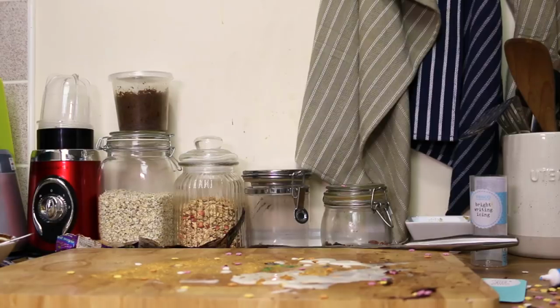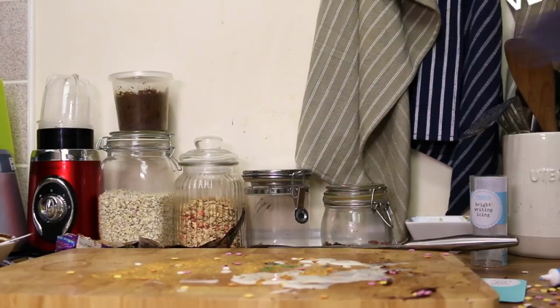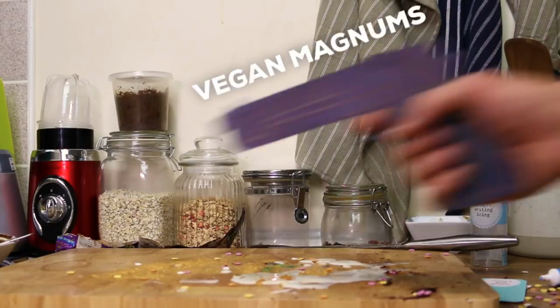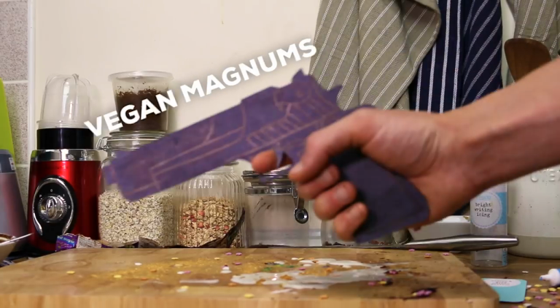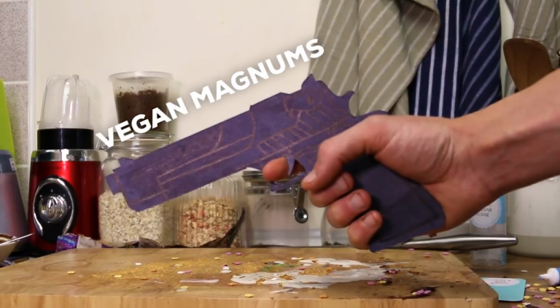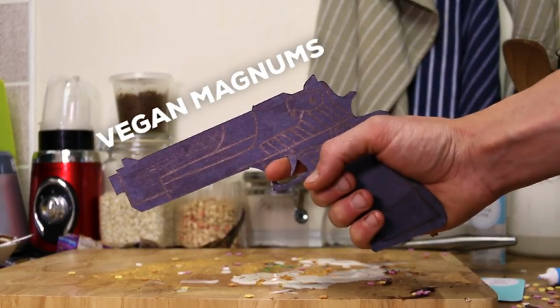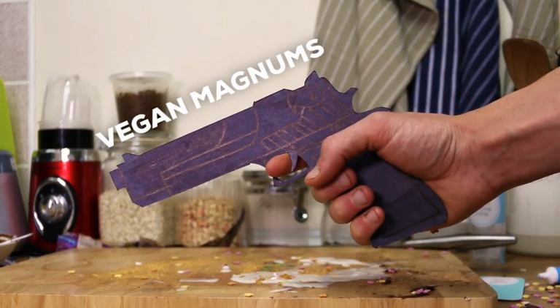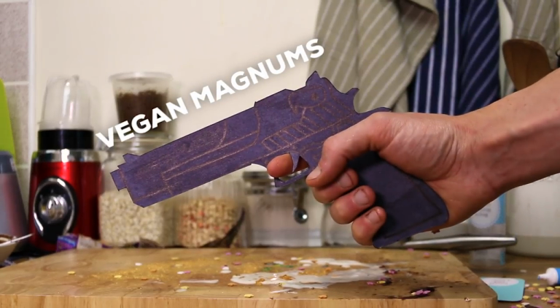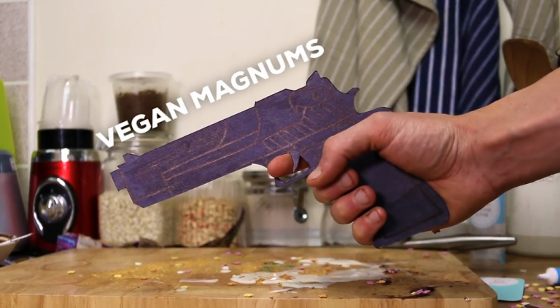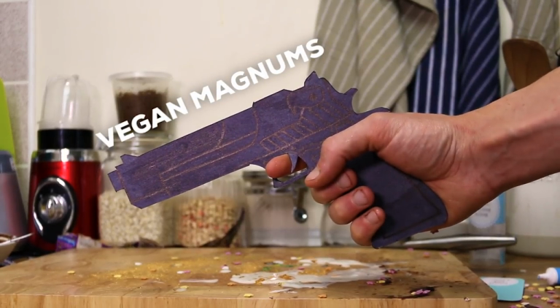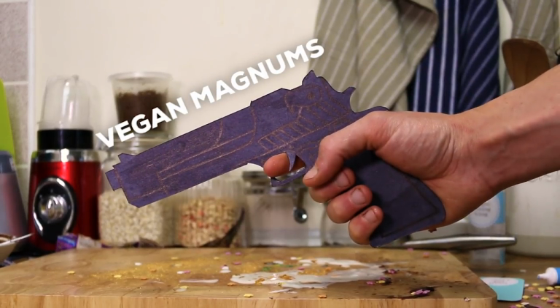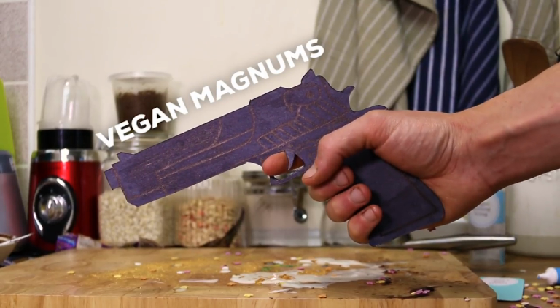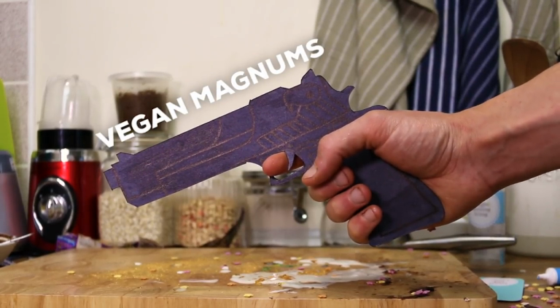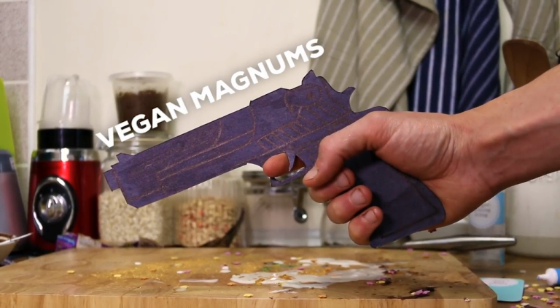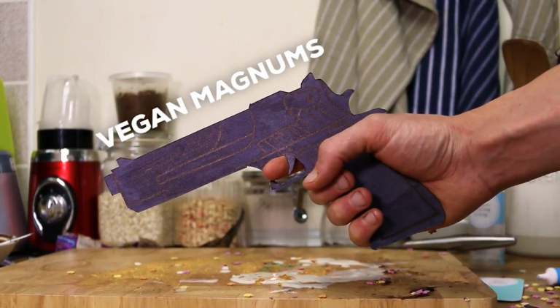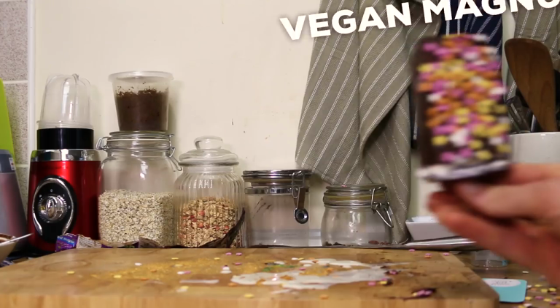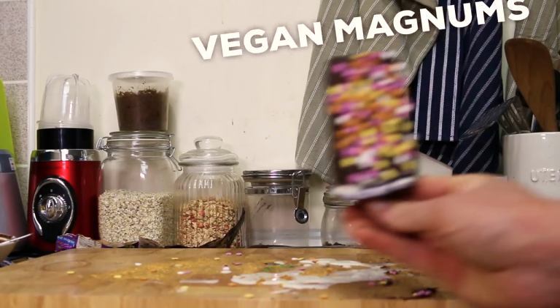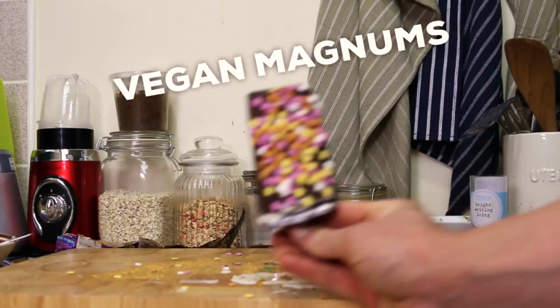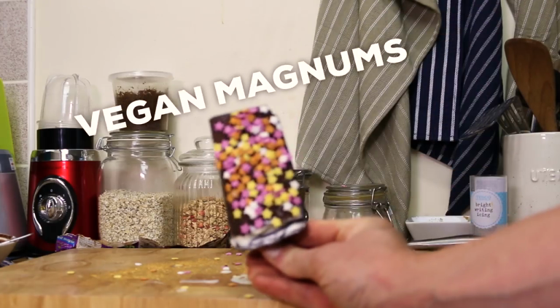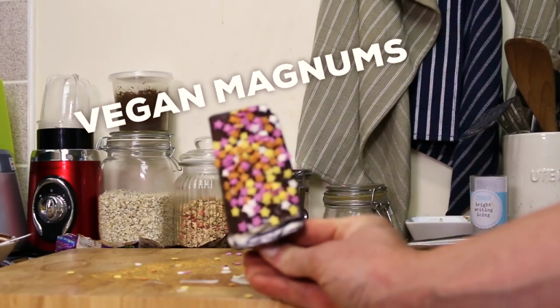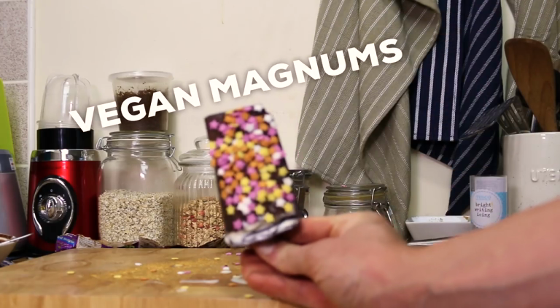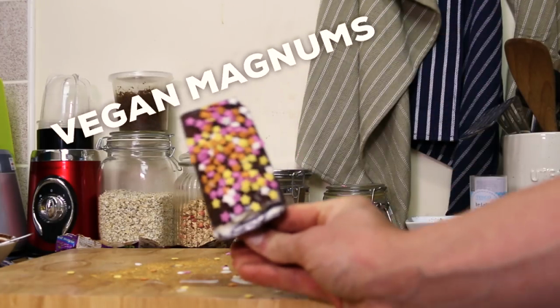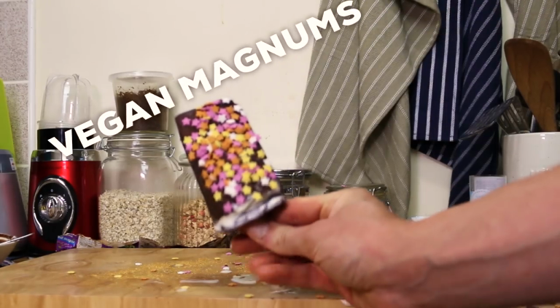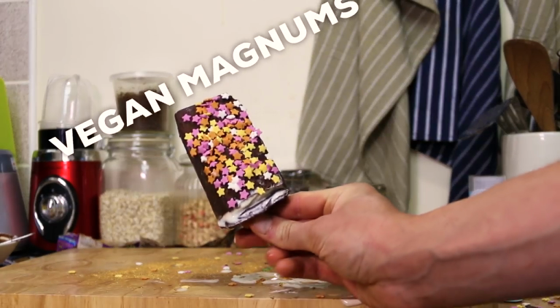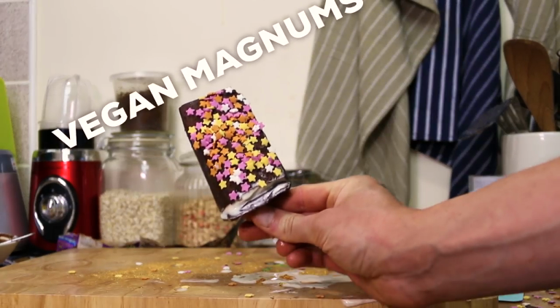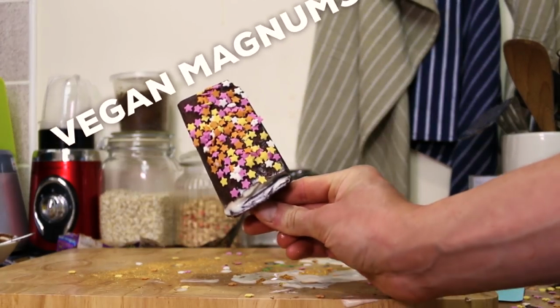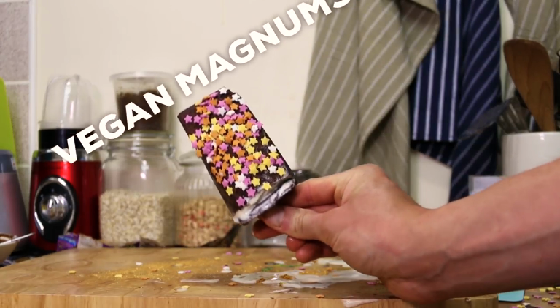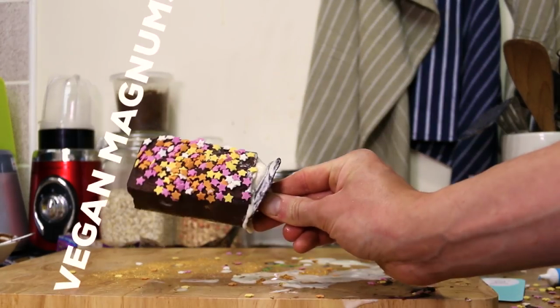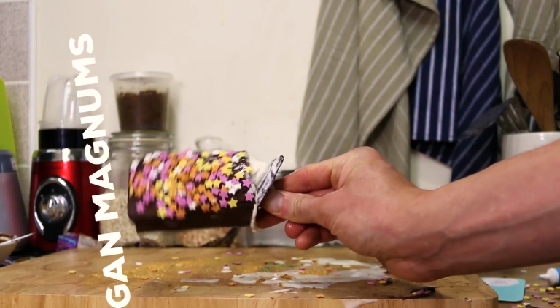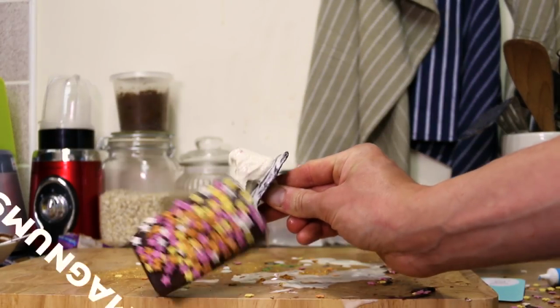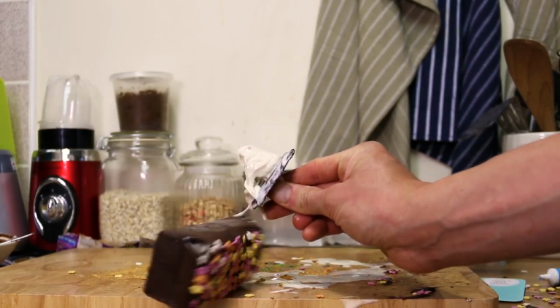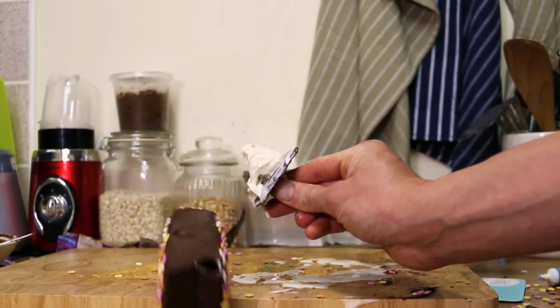Vegan Magnums, yo! Oh, no, wrong video. Vegan Magnum. Mm-mm-mm. Don't they... oh, shit.